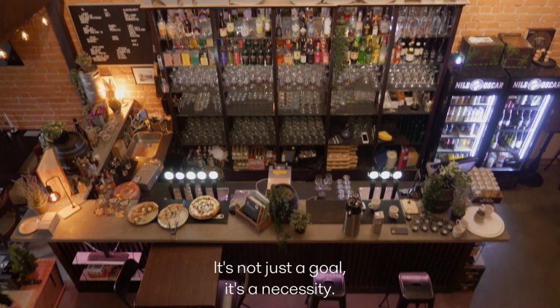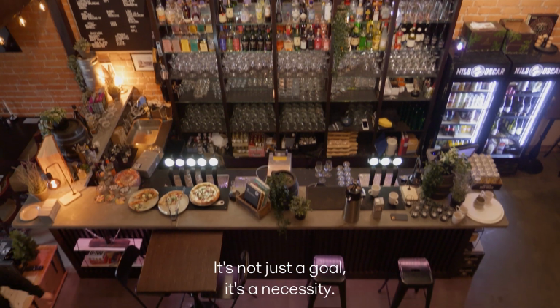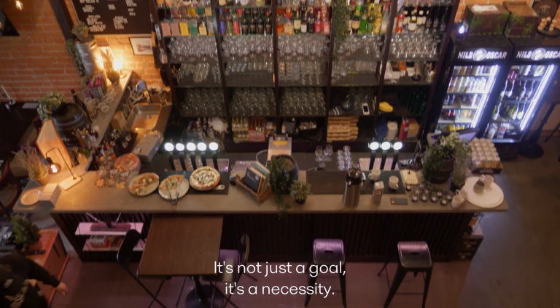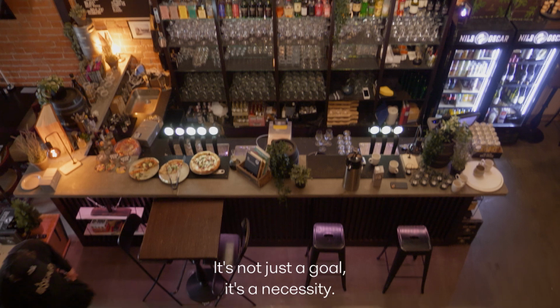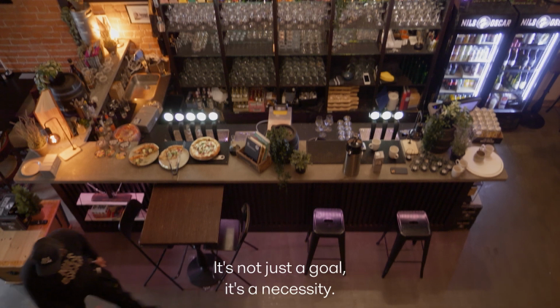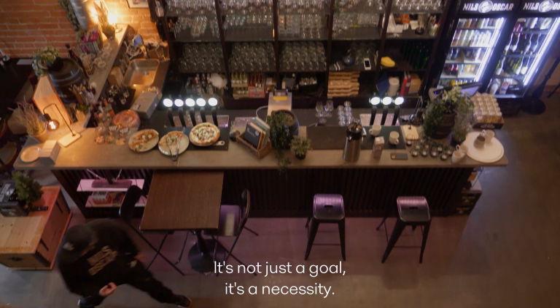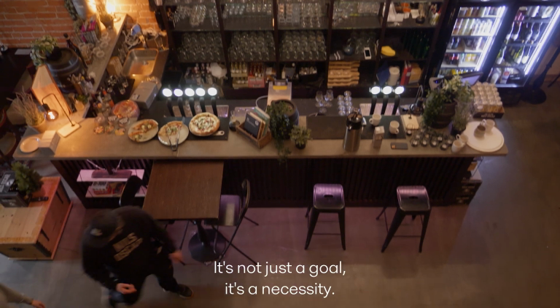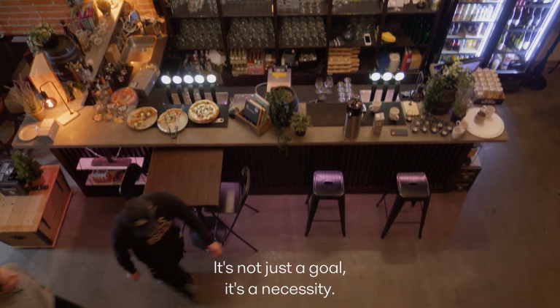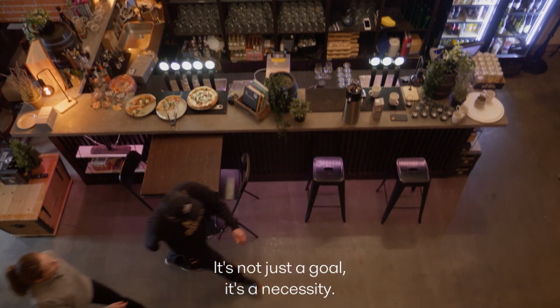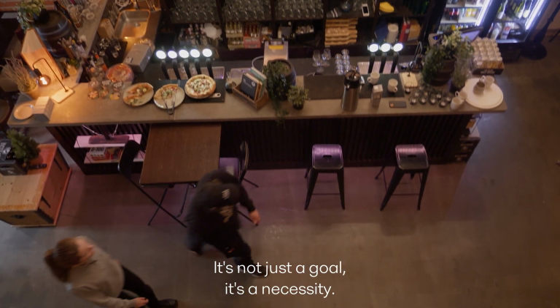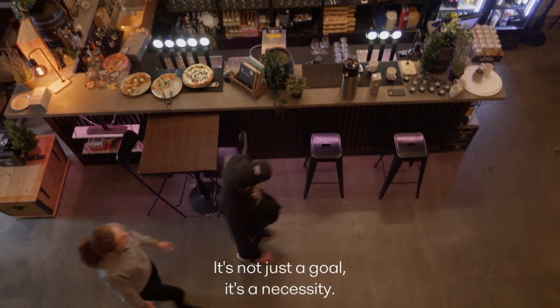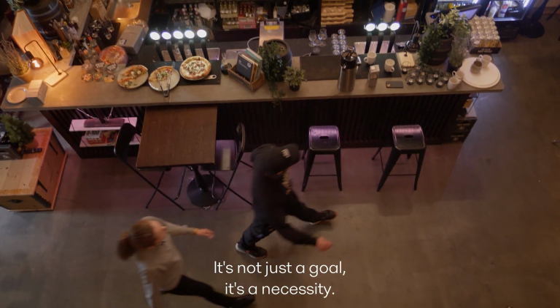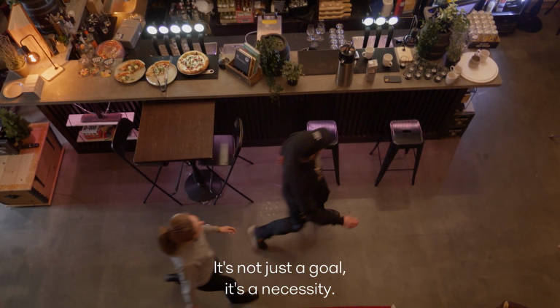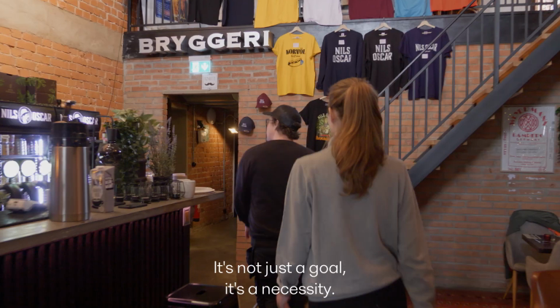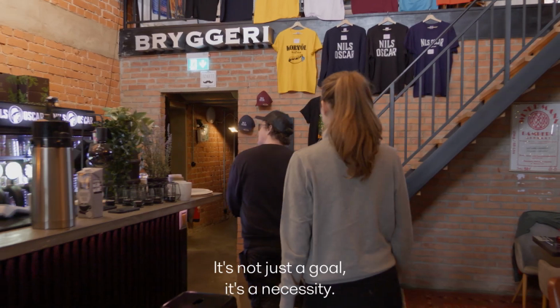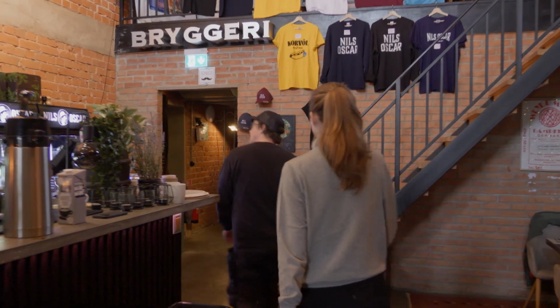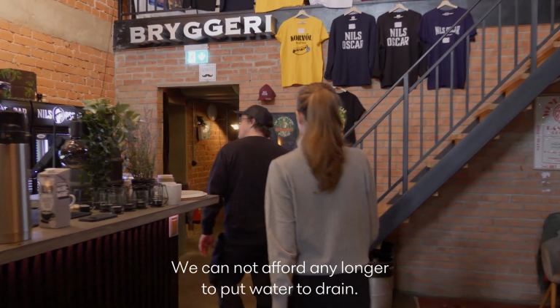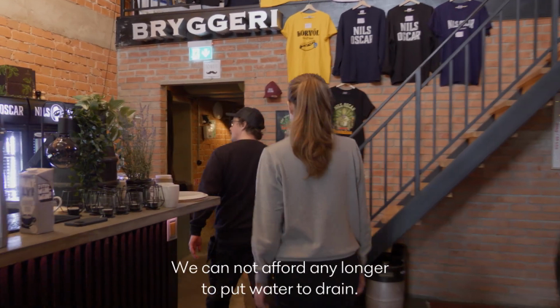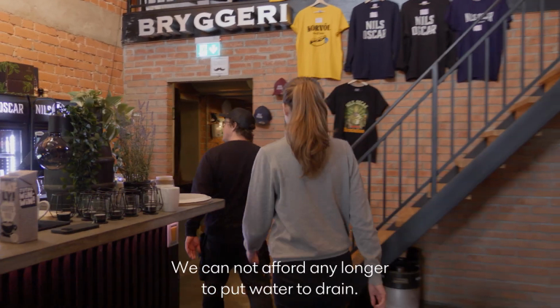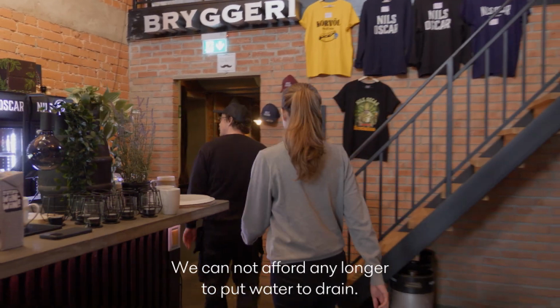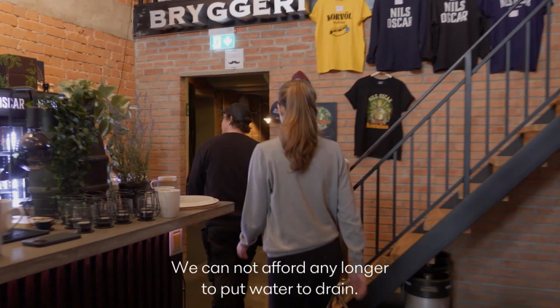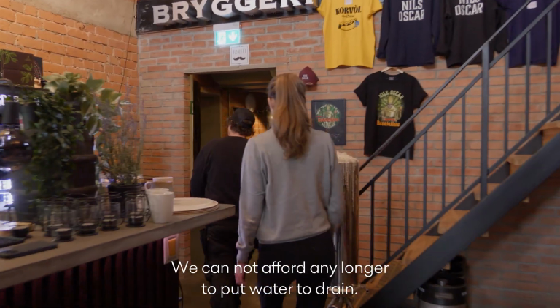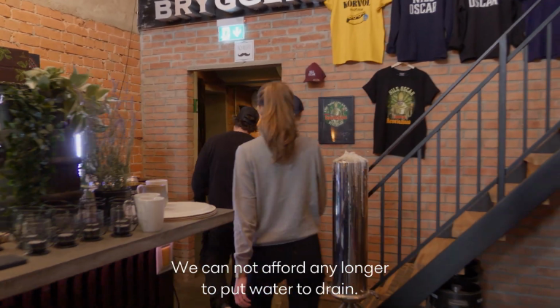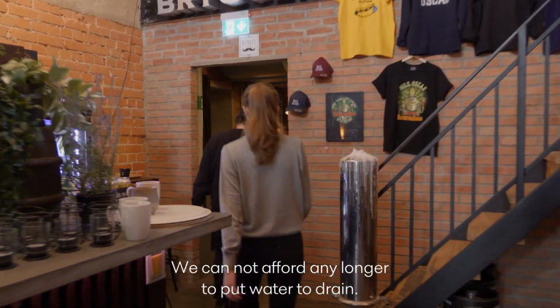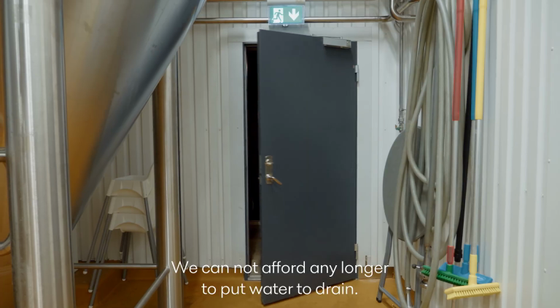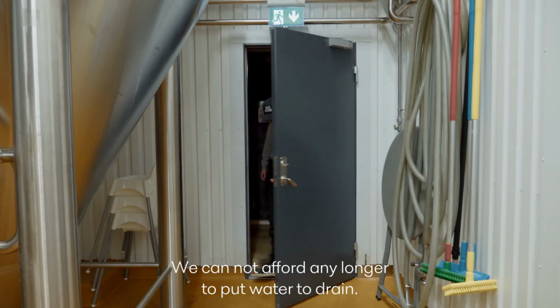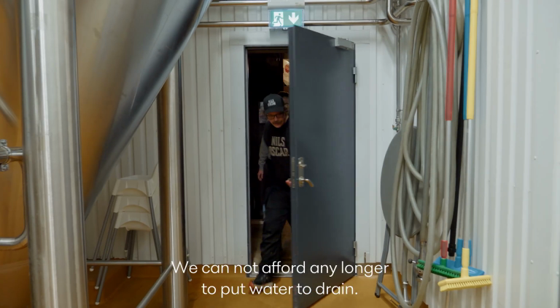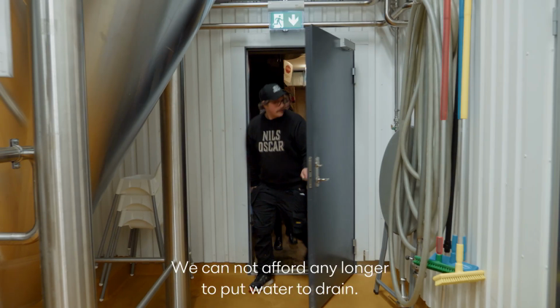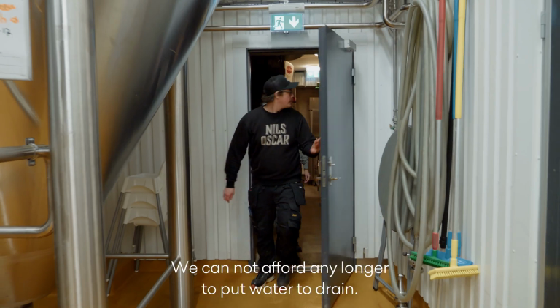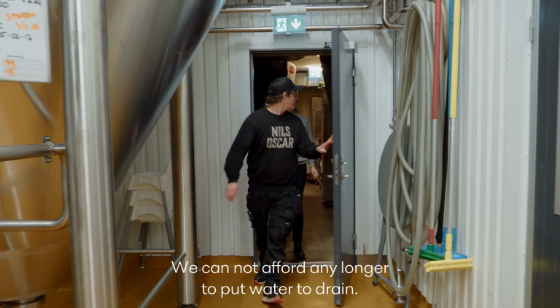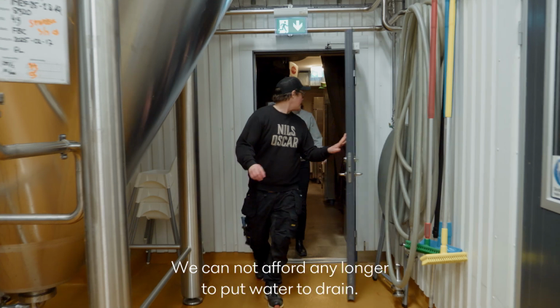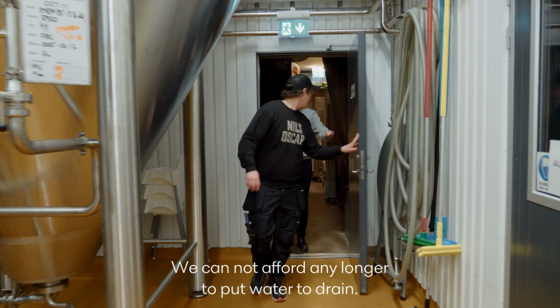It's not just a goal, it's like a necessity. We cannot afford any longer to put water to drain.